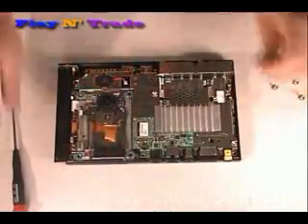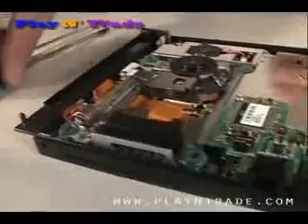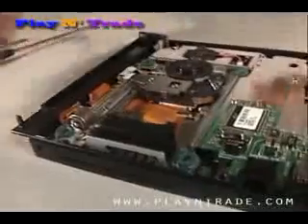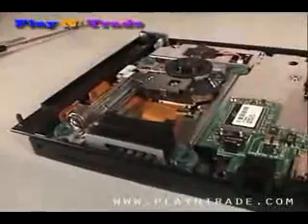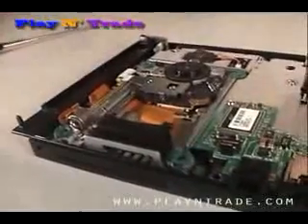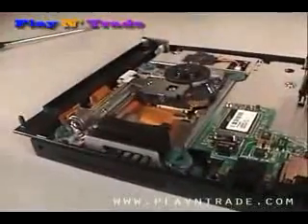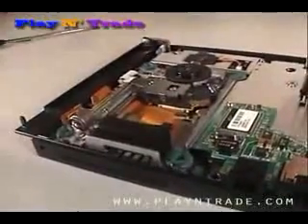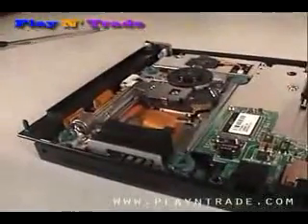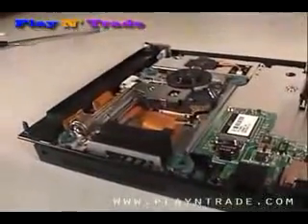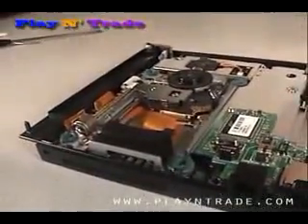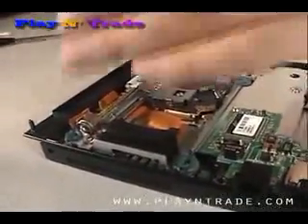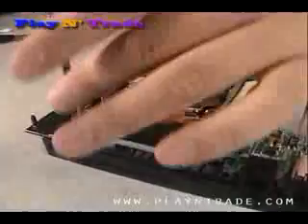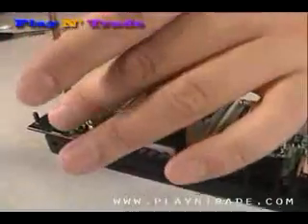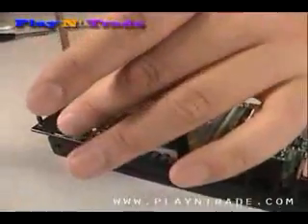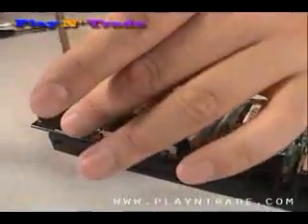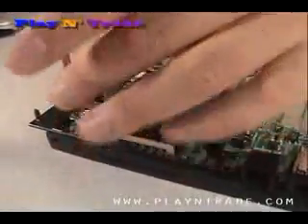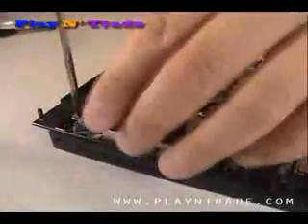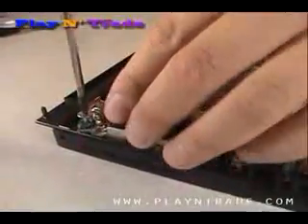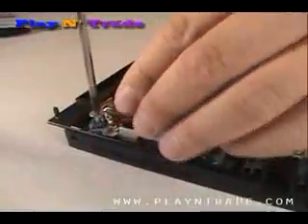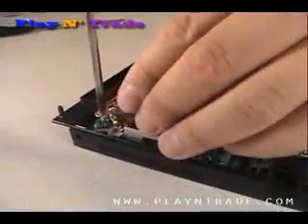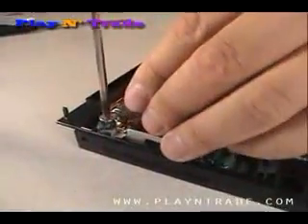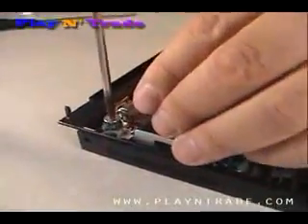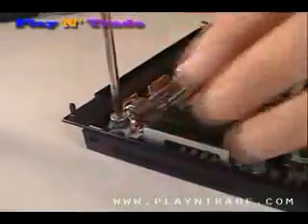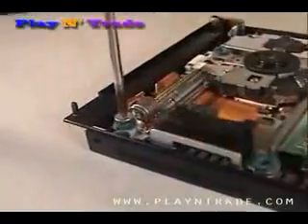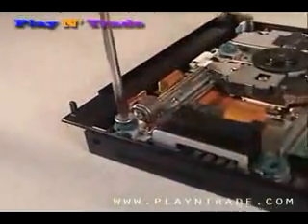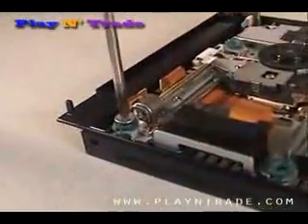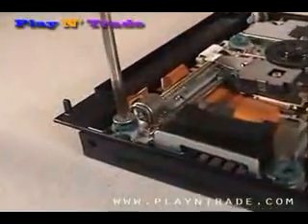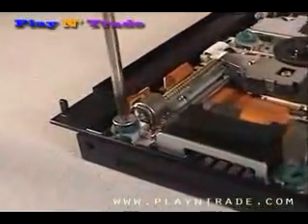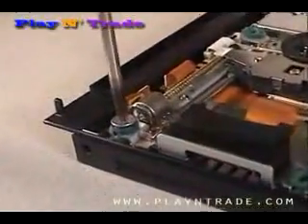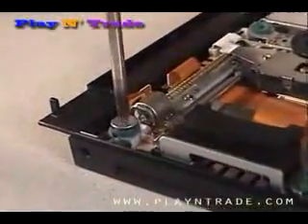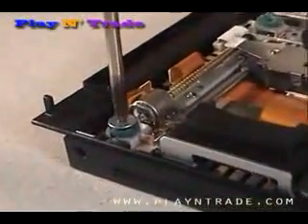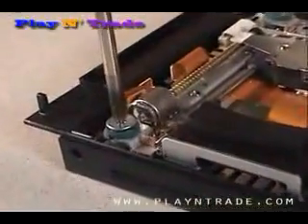Once the cables are connected and the assembly is in place, simply replace the four screws in the corners.